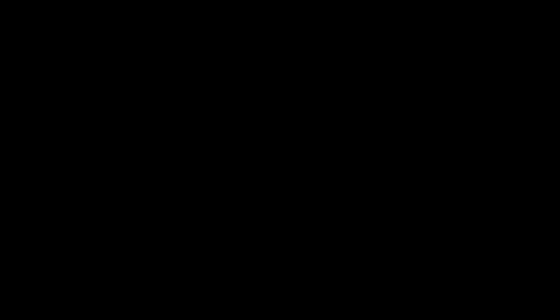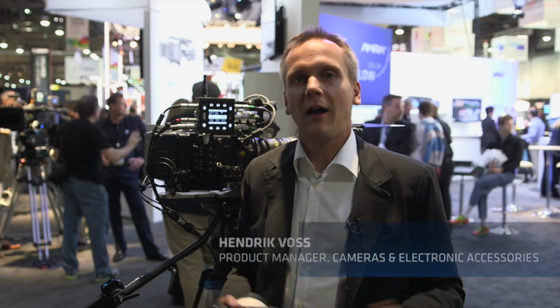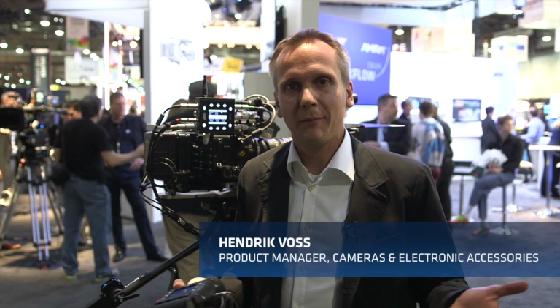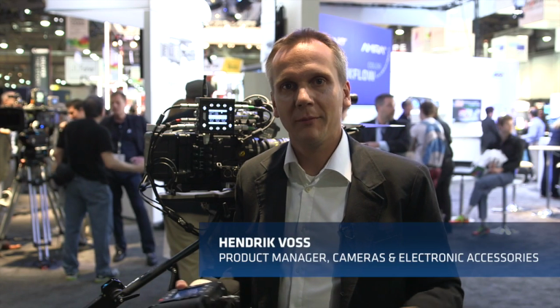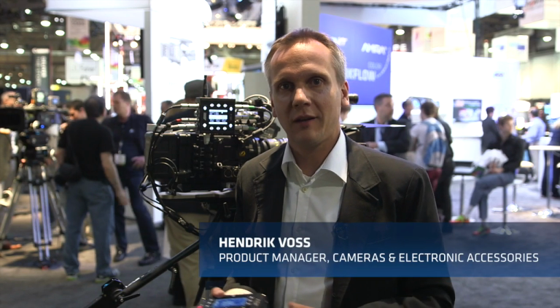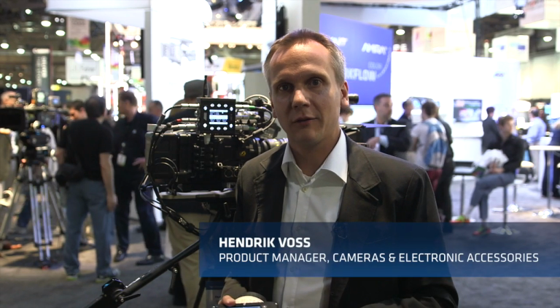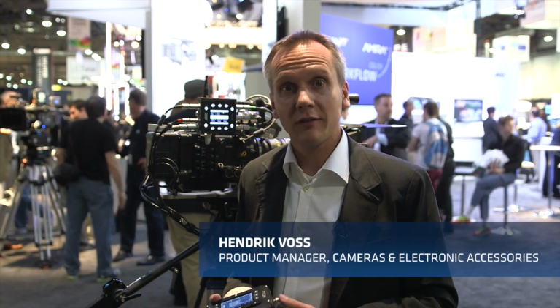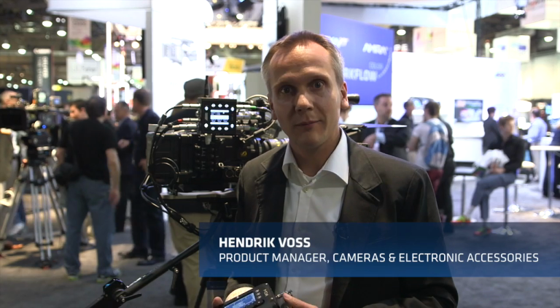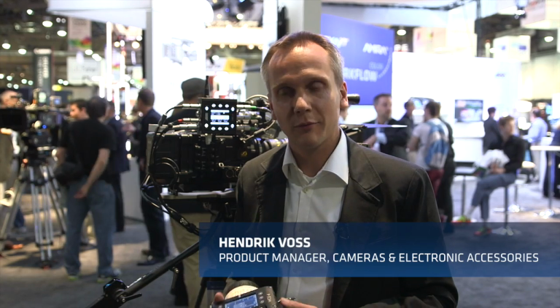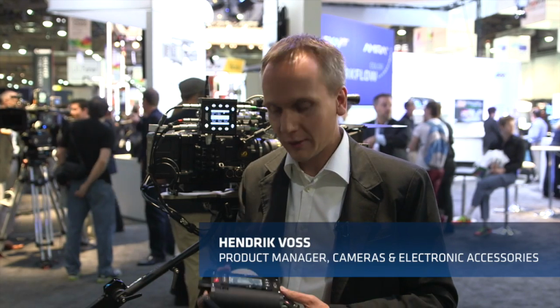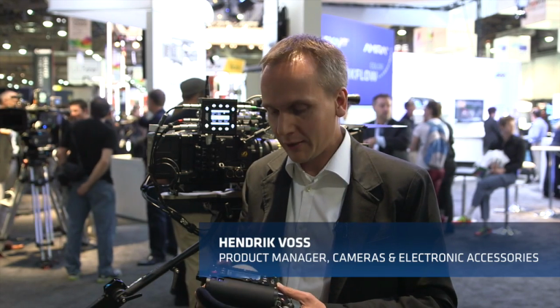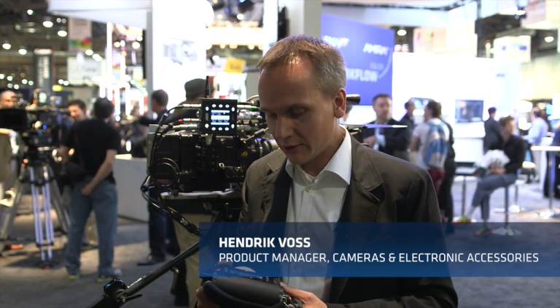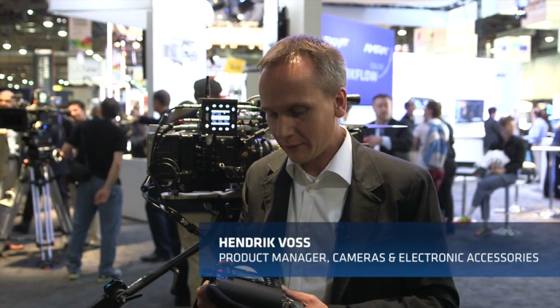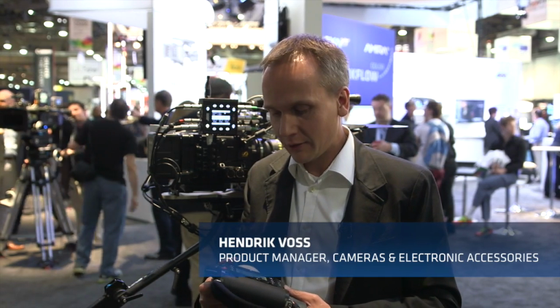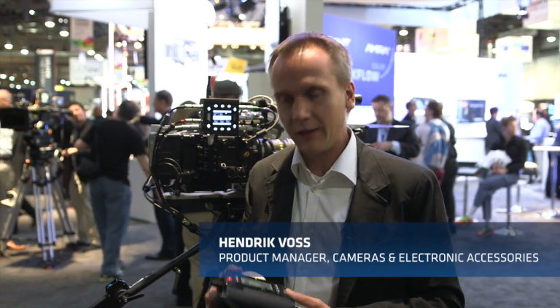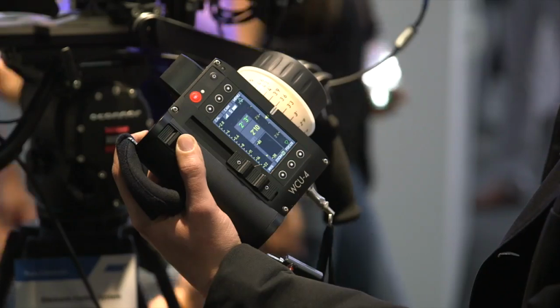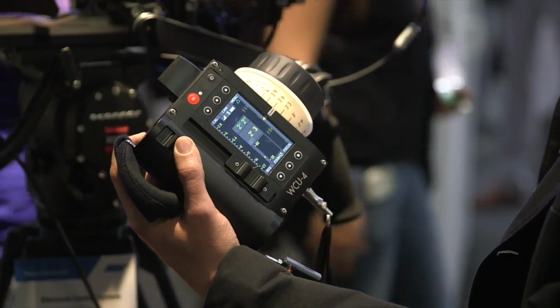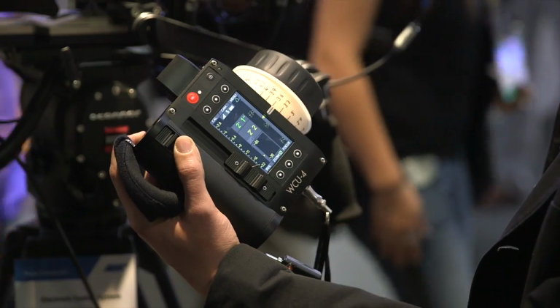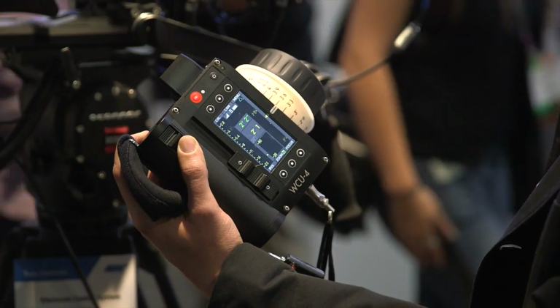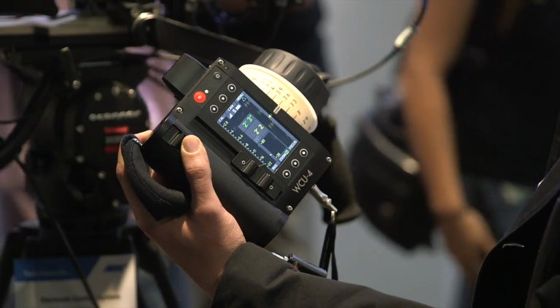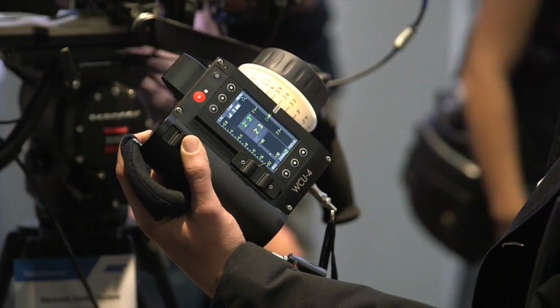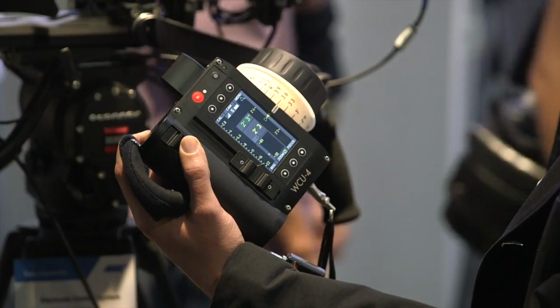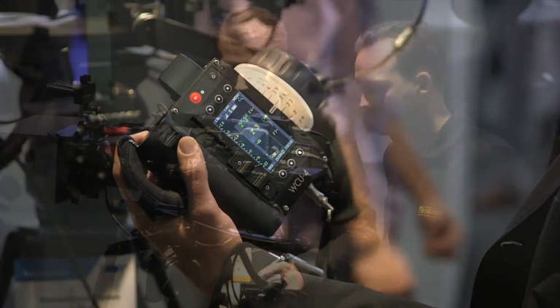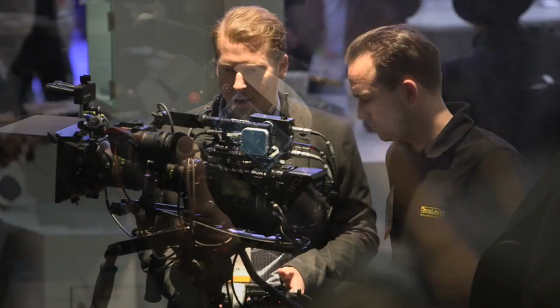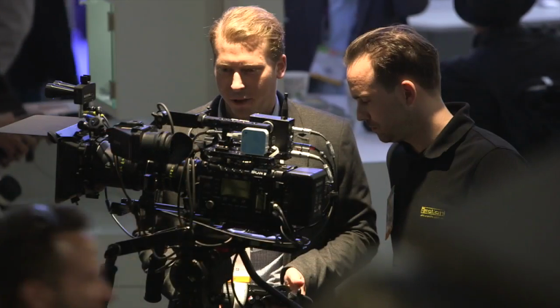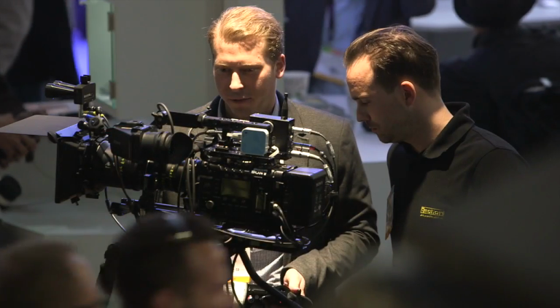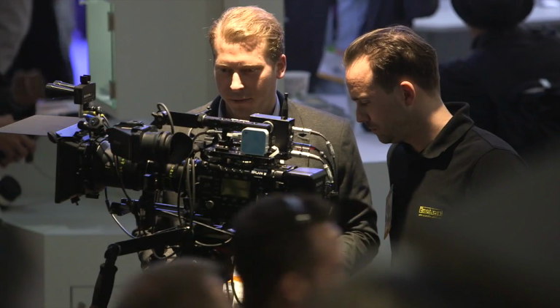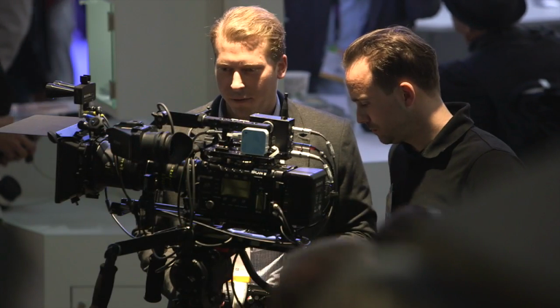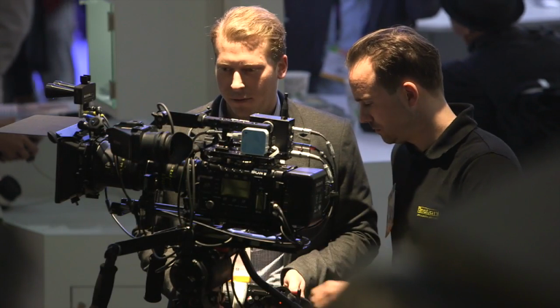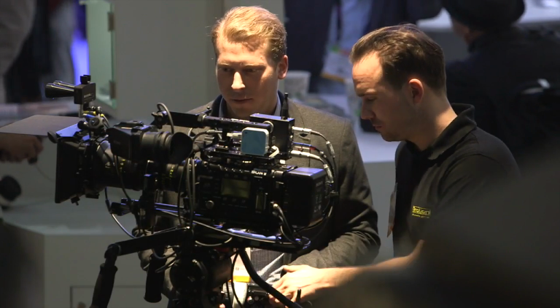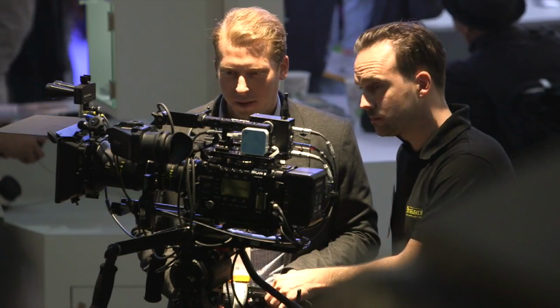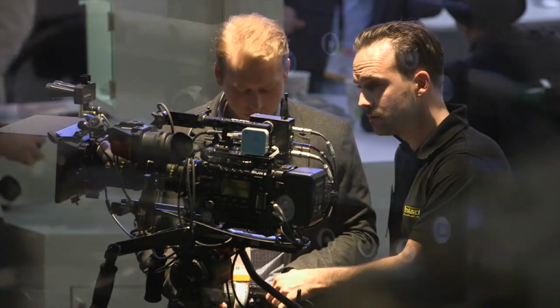Hi, my name is Henrik Voss. I'm the product manager for the electronic control system from ARRI. I want to share some news with you.